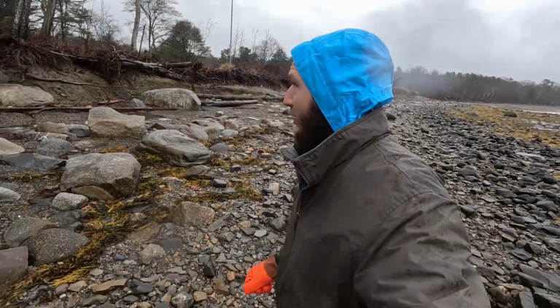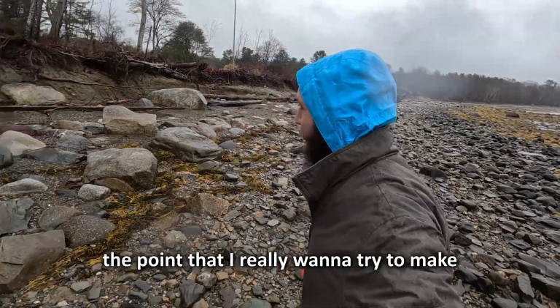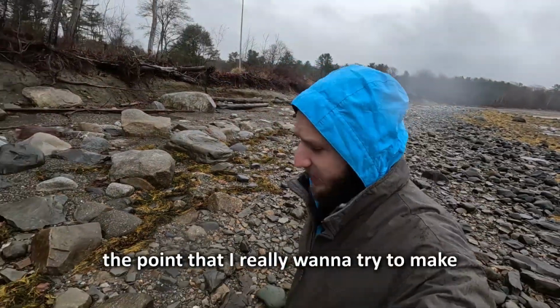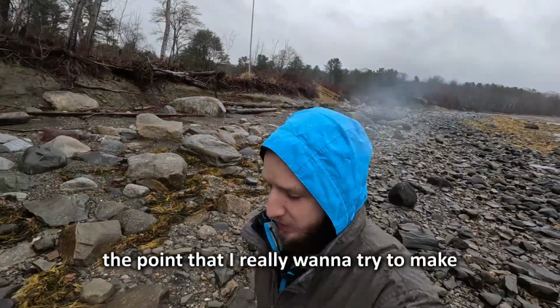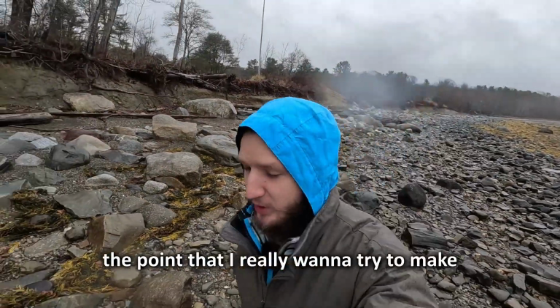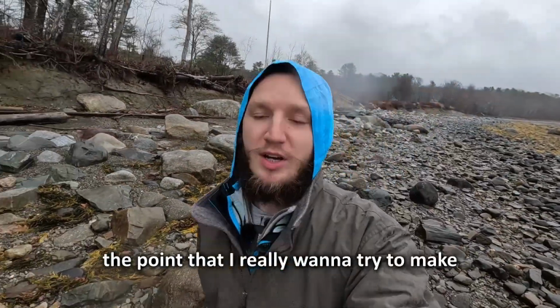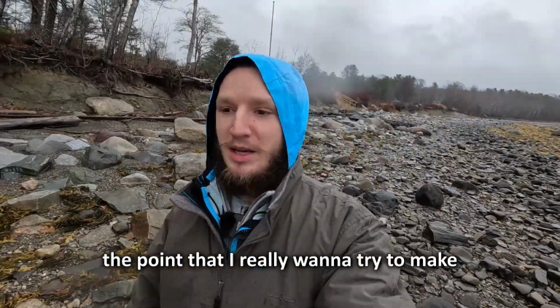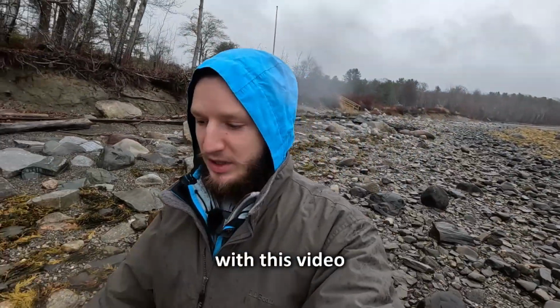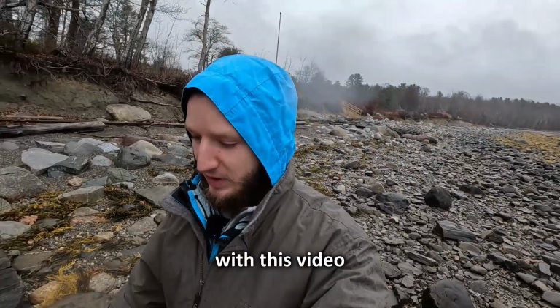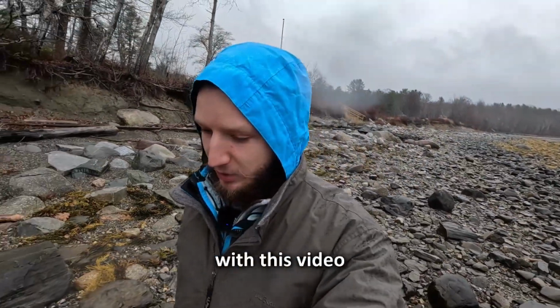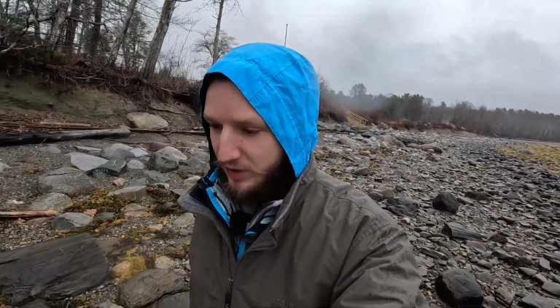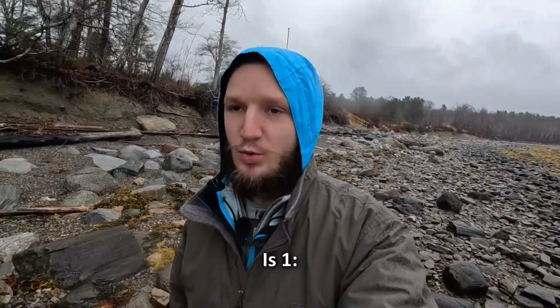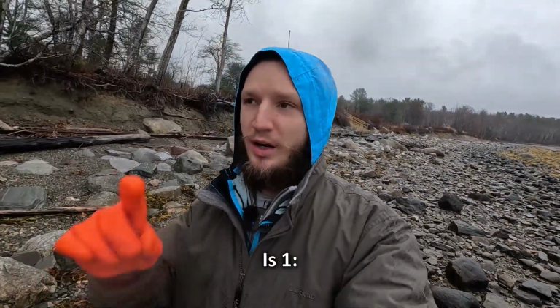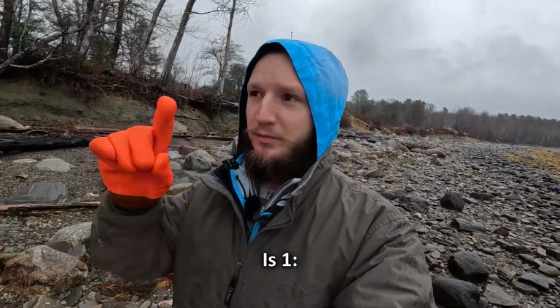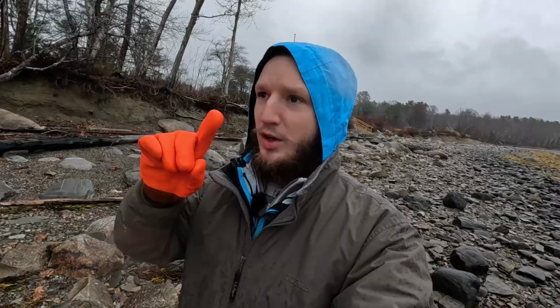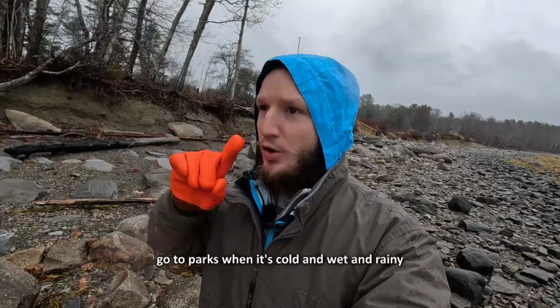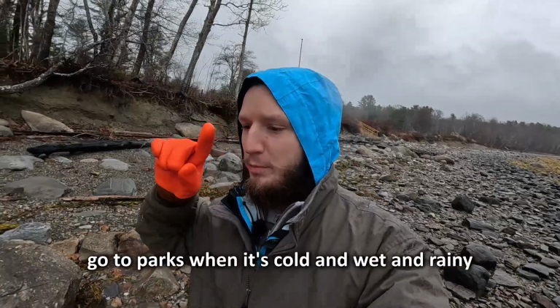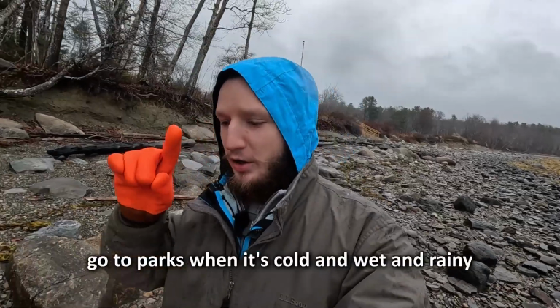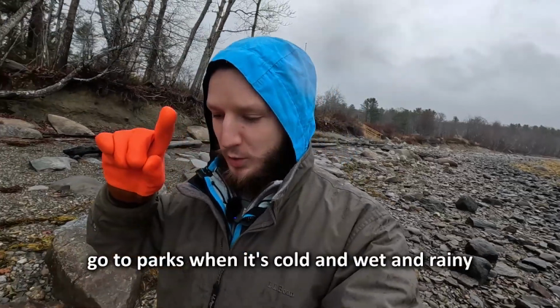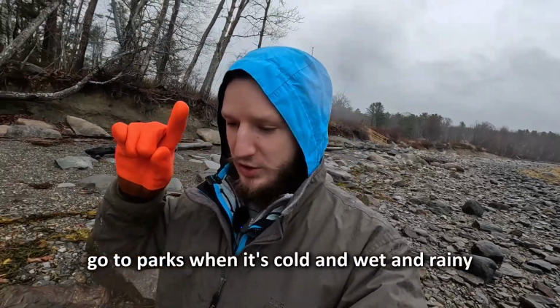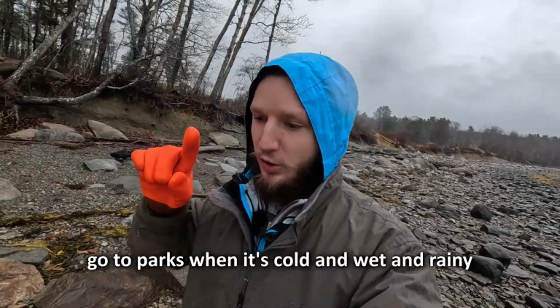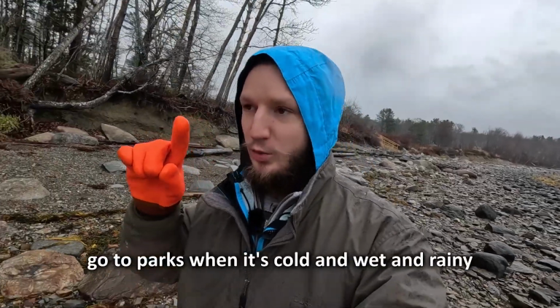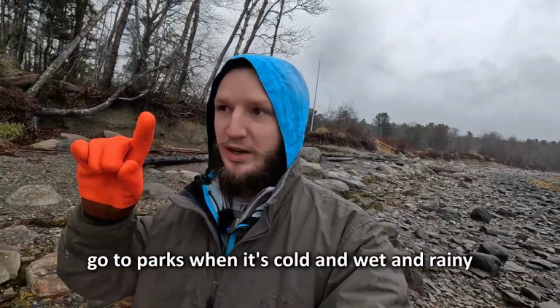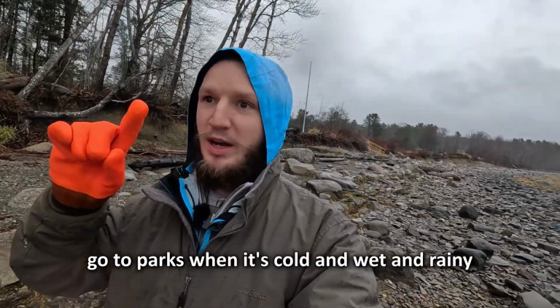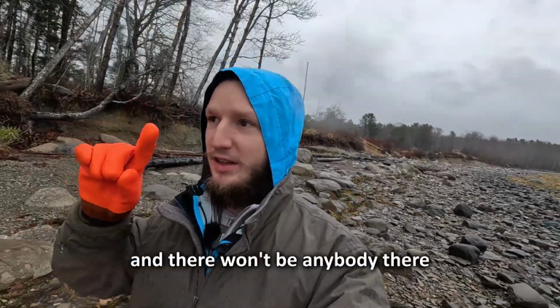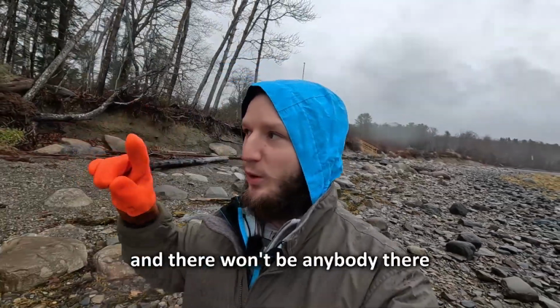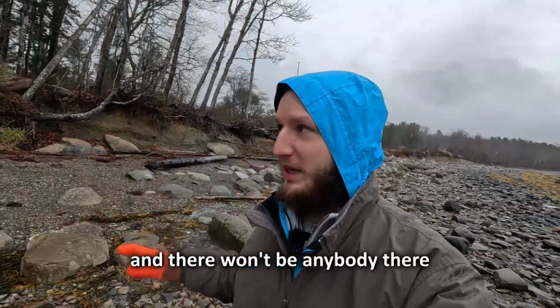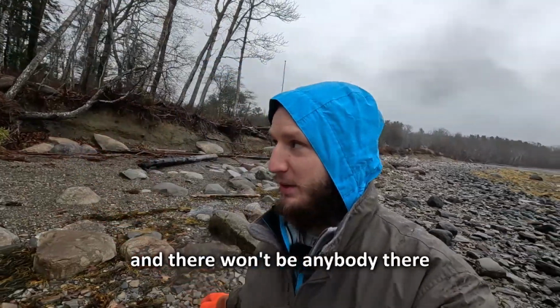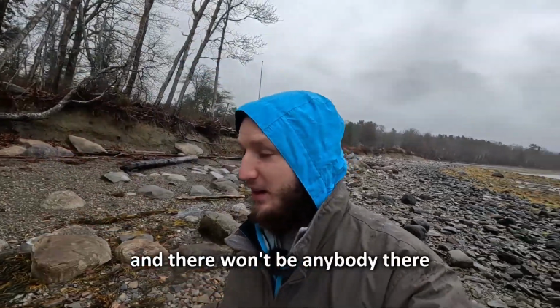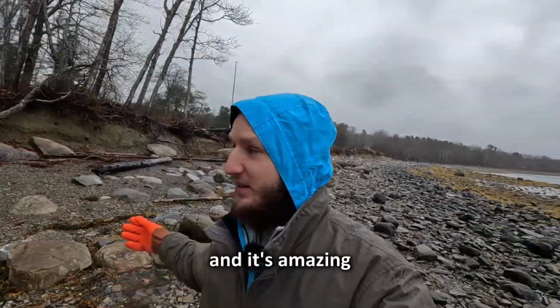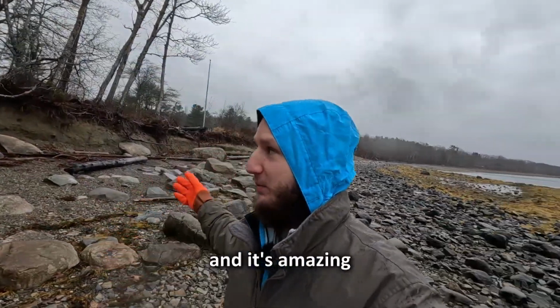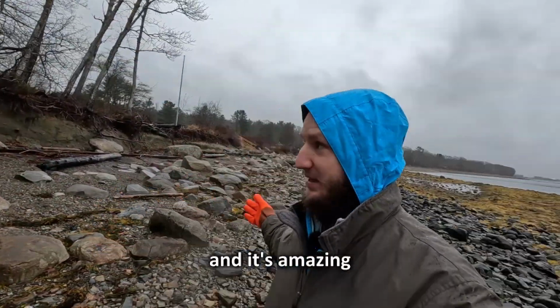The point I really want to try to make with this video is: go to parks when it's cold and wet and rainy and there won't be anybody there — and it's amazing.